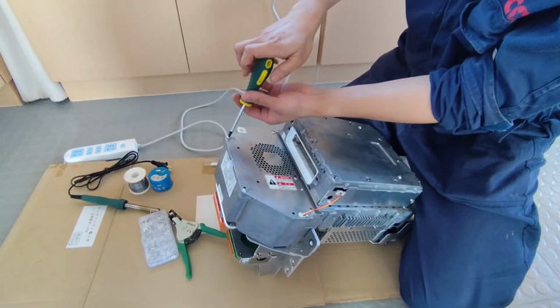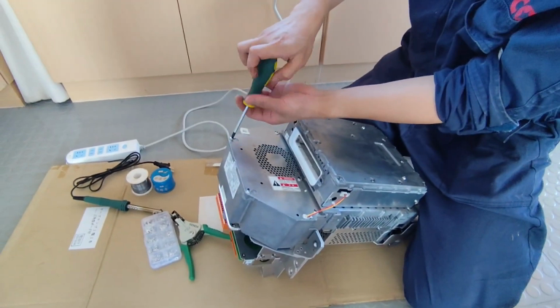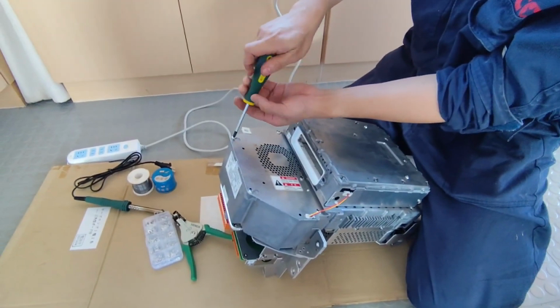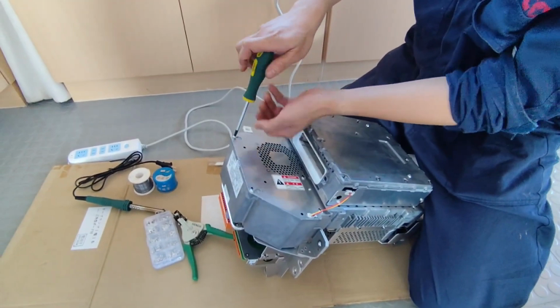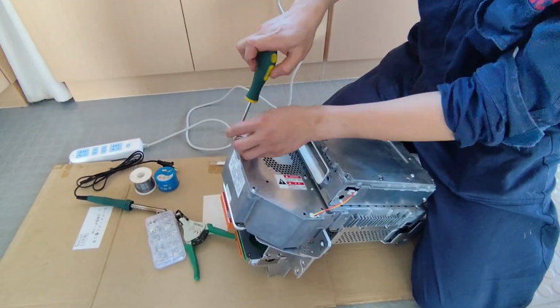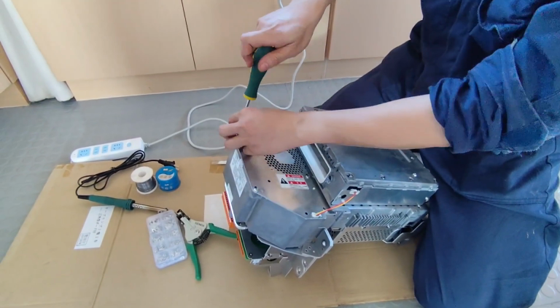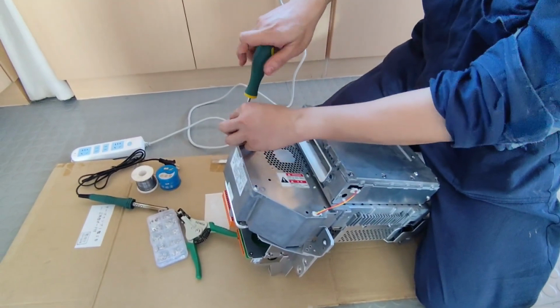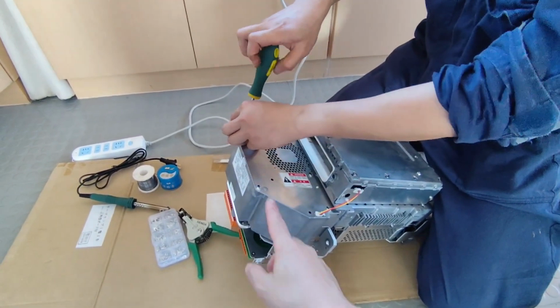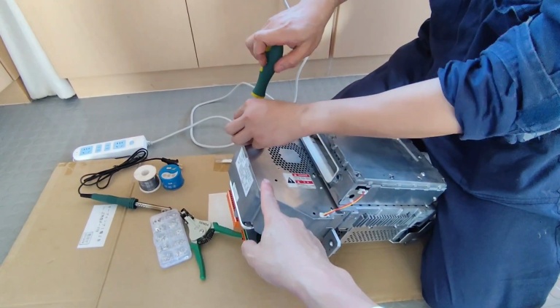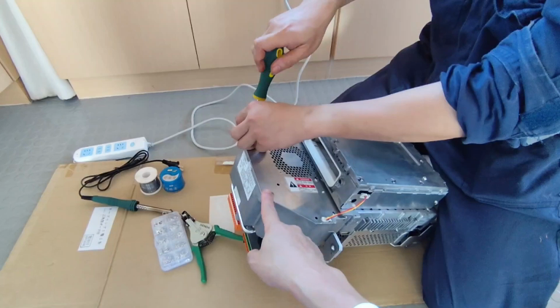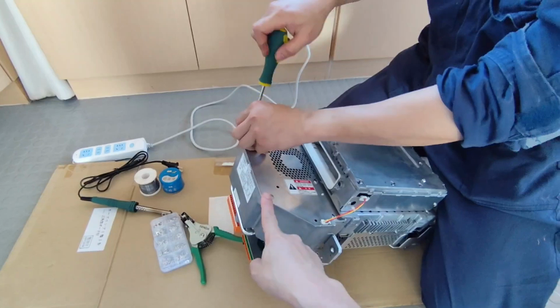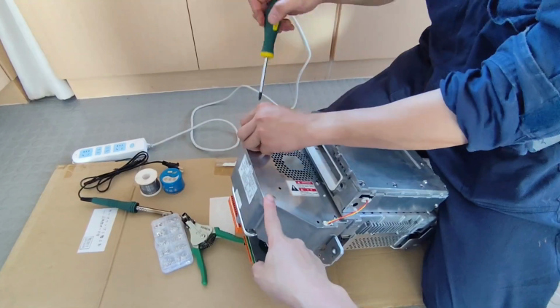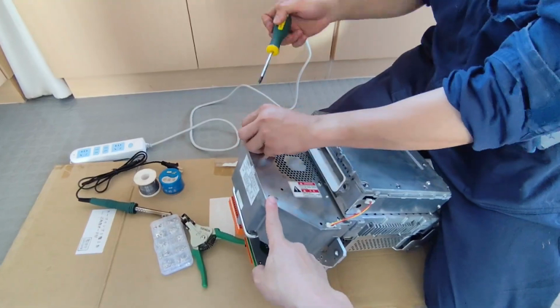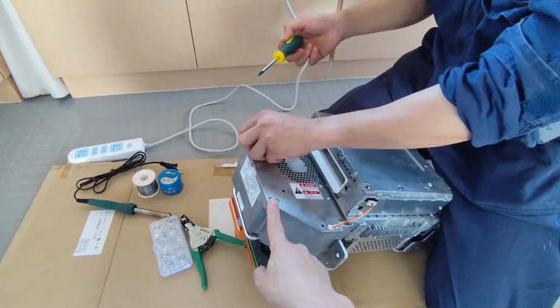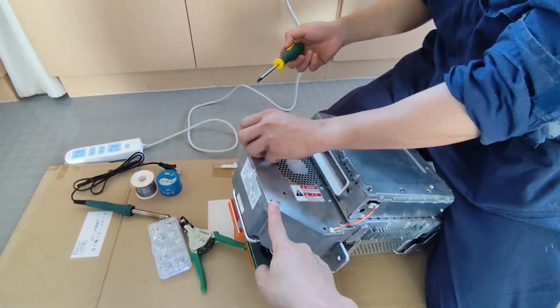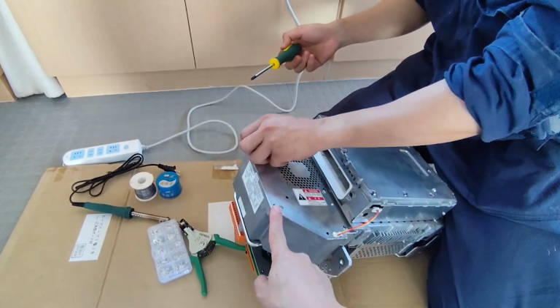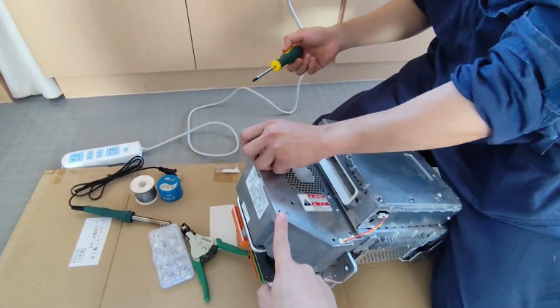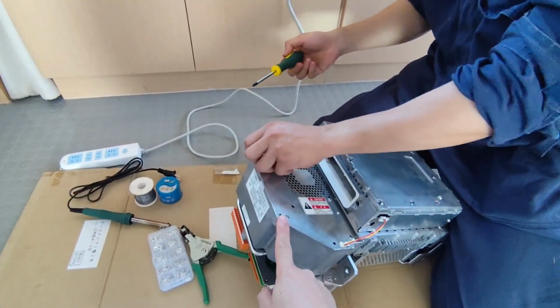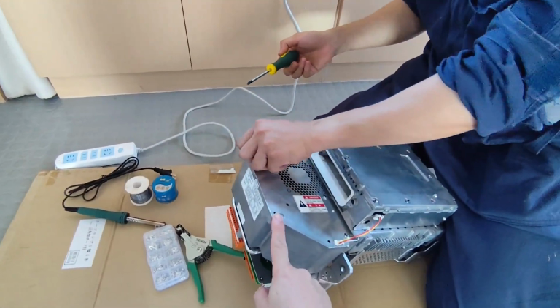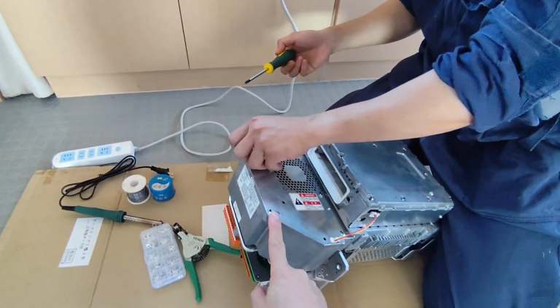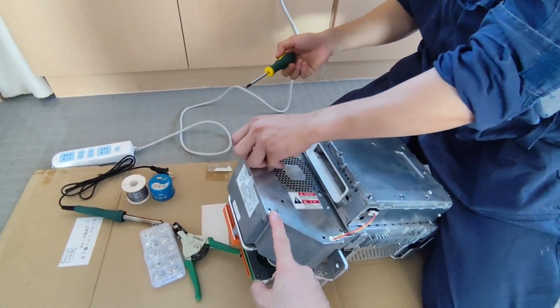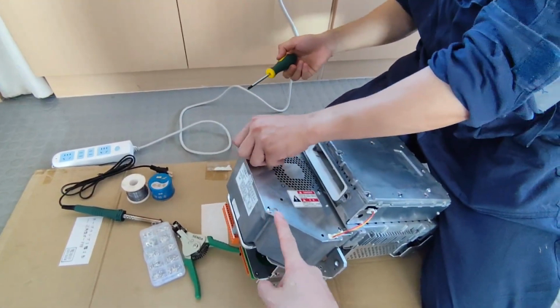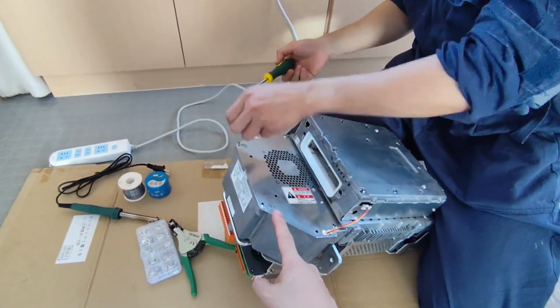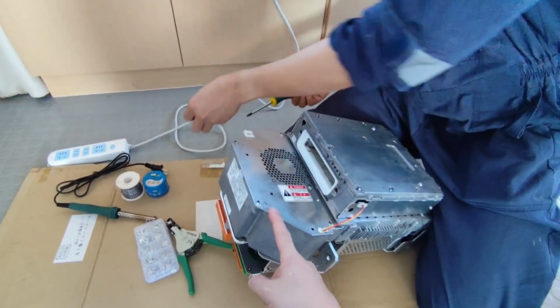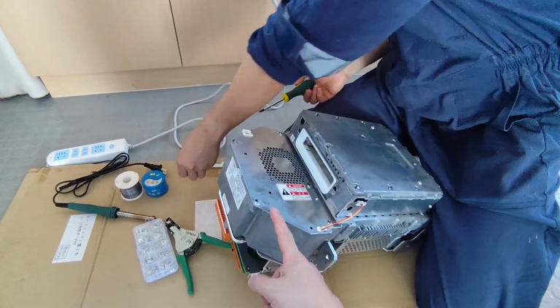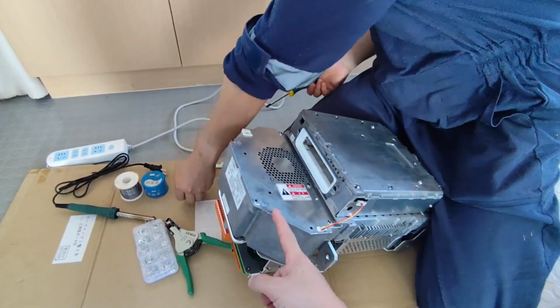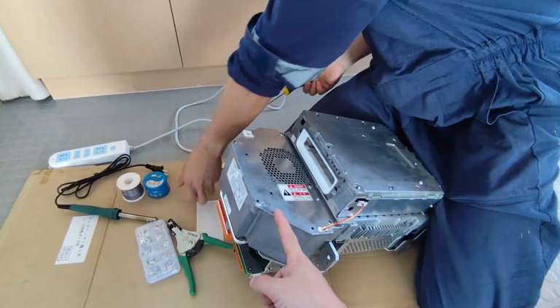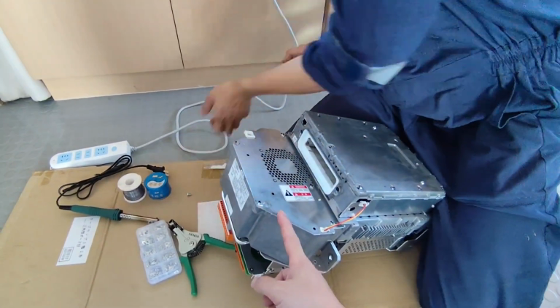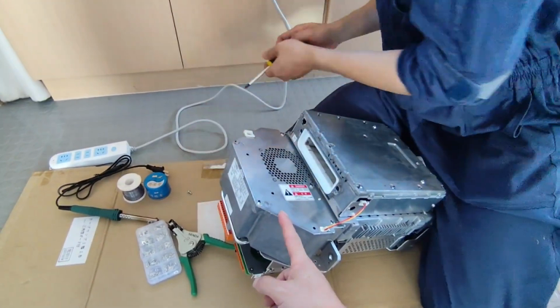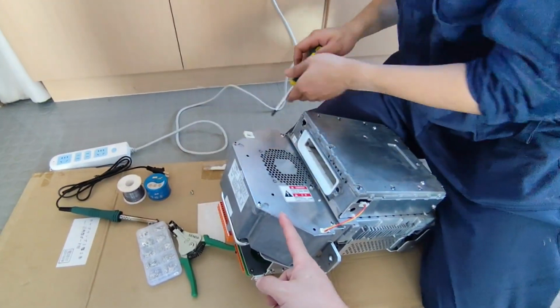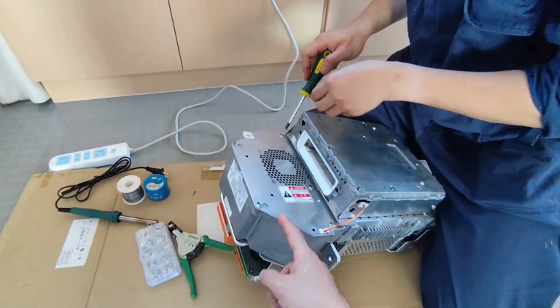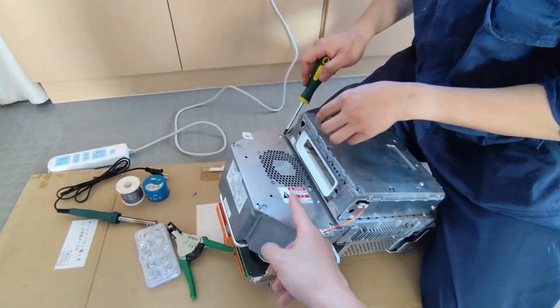Now we try to remove the bolt then take out the fan.